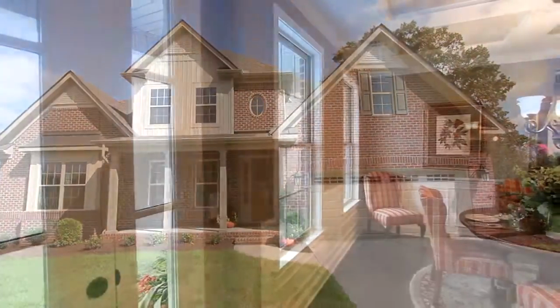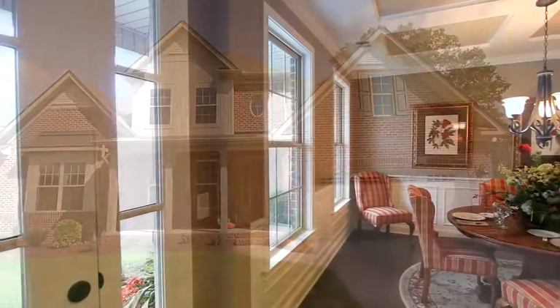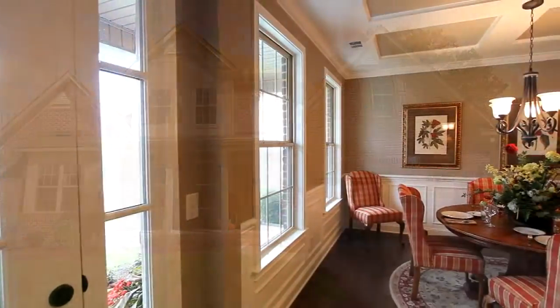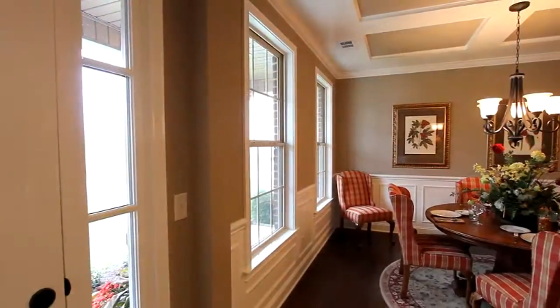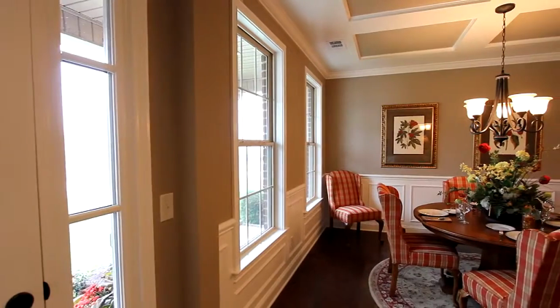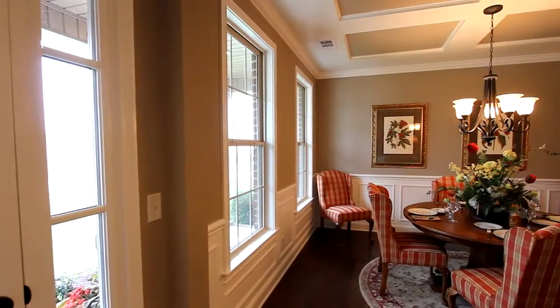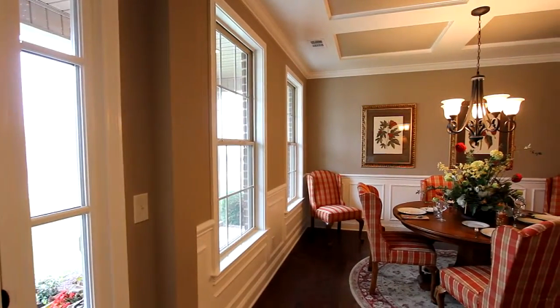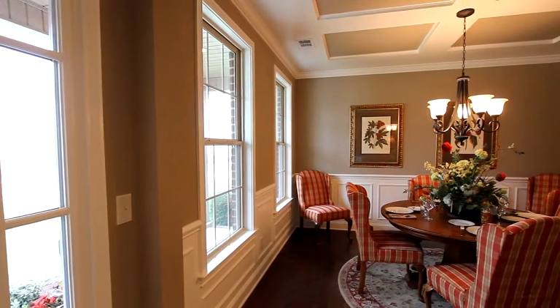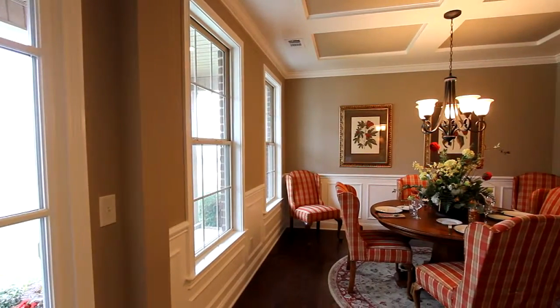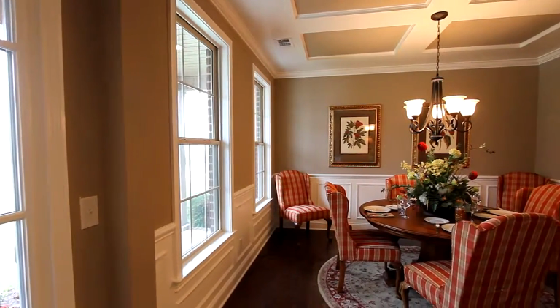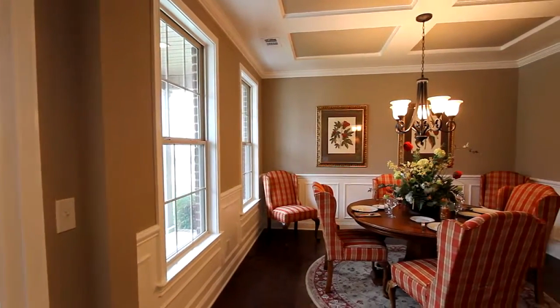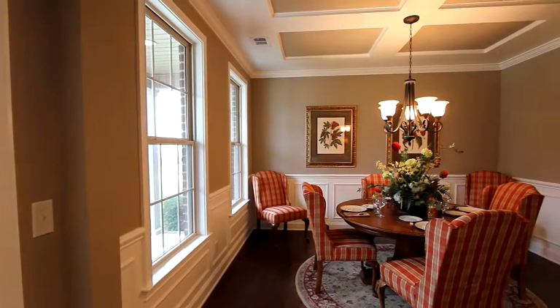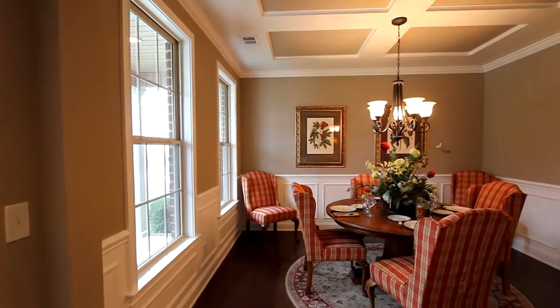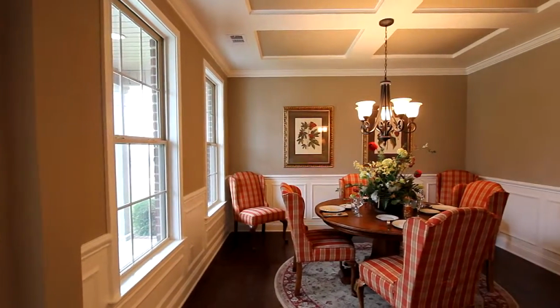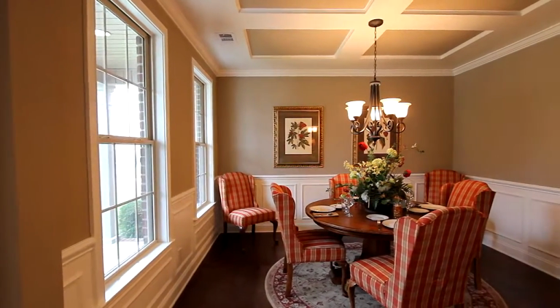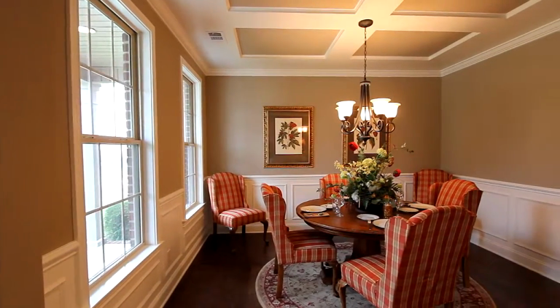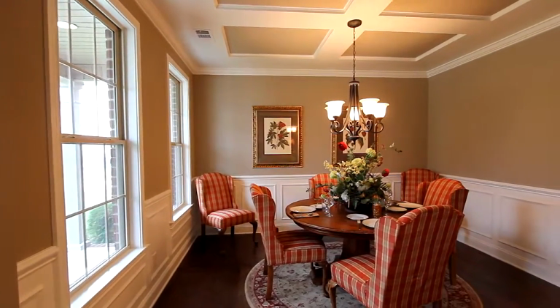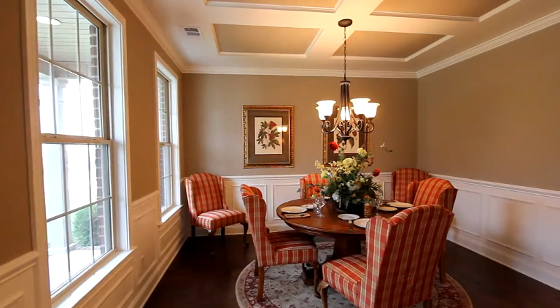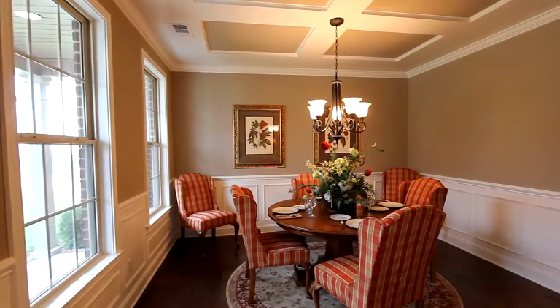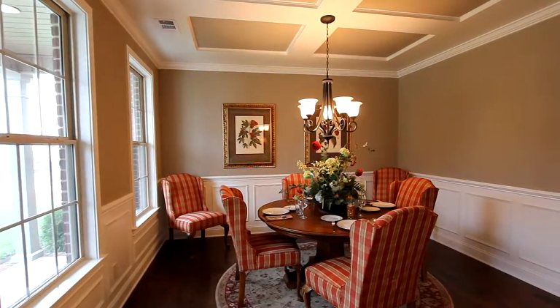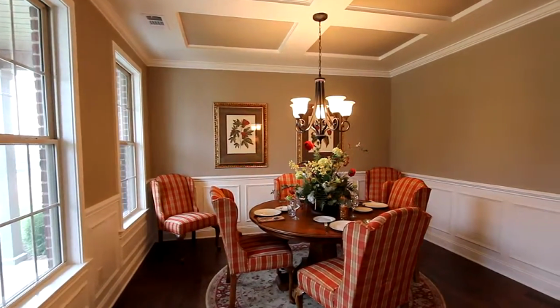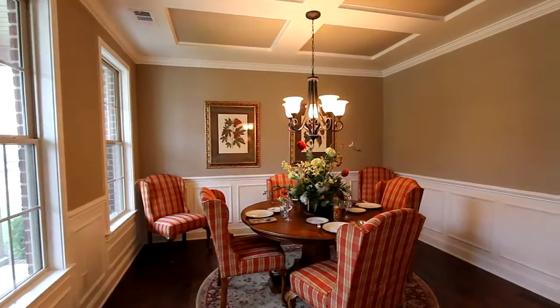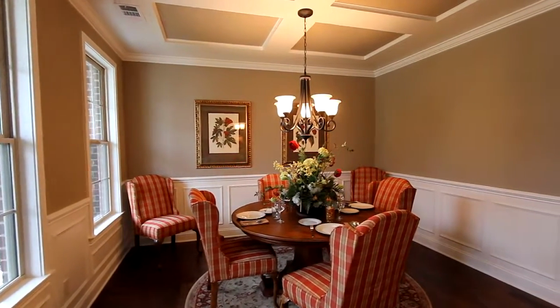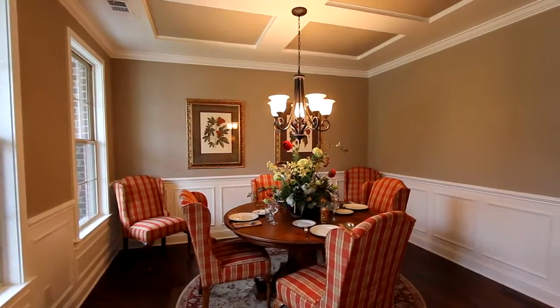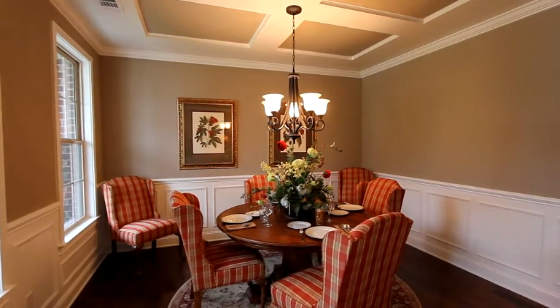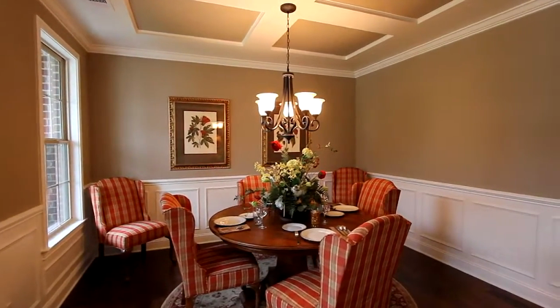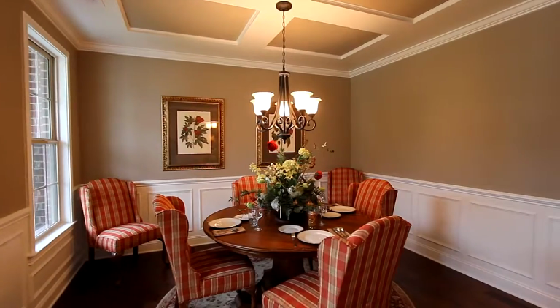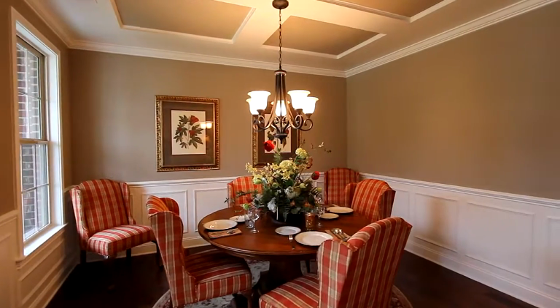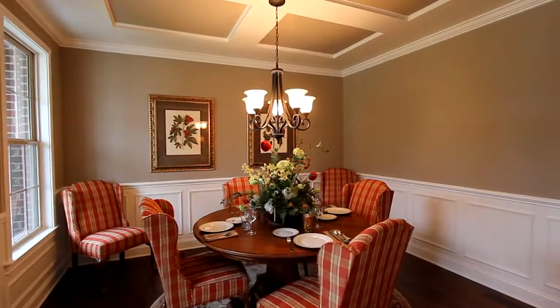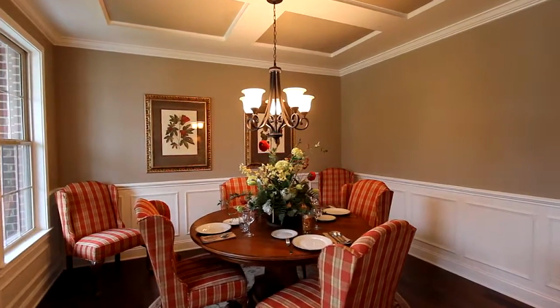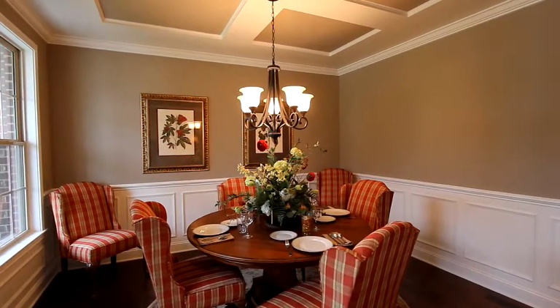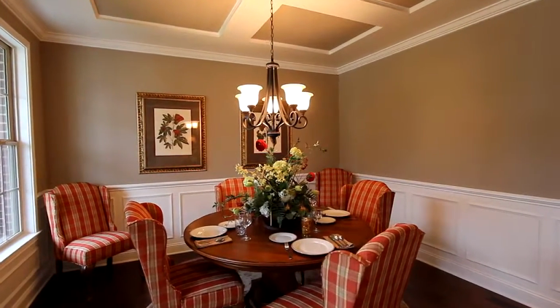Right from the entrance you have so much flexibility, beginning with this beautiful dining room — it could also be your study.